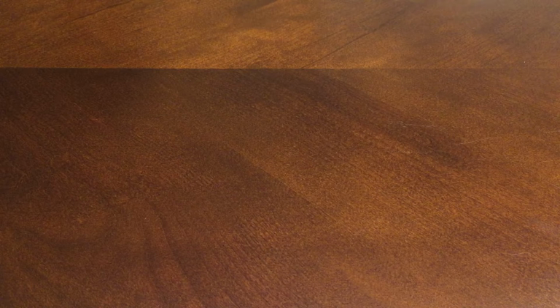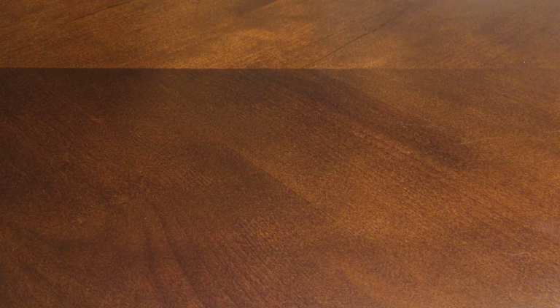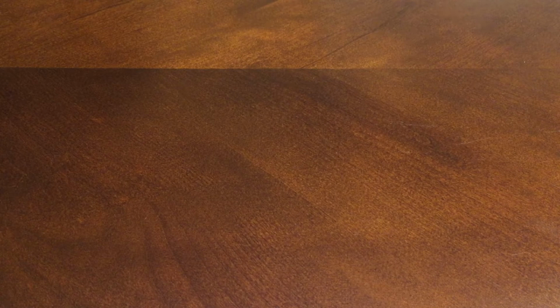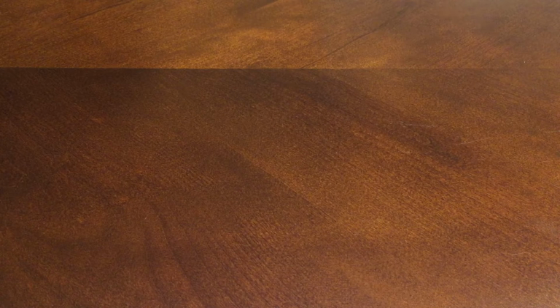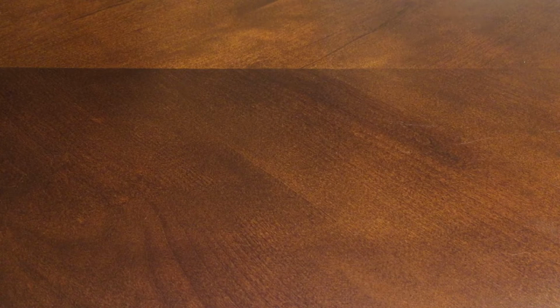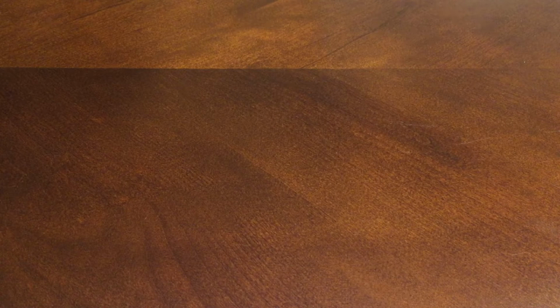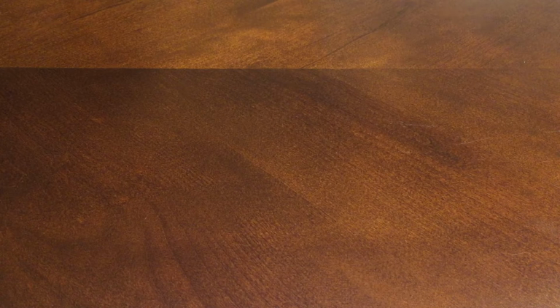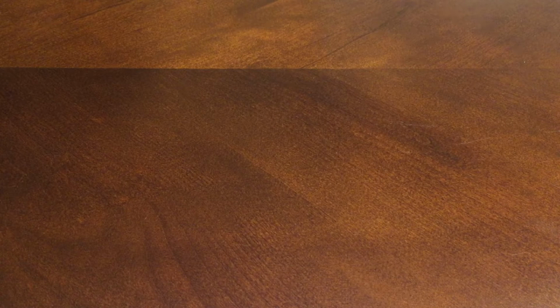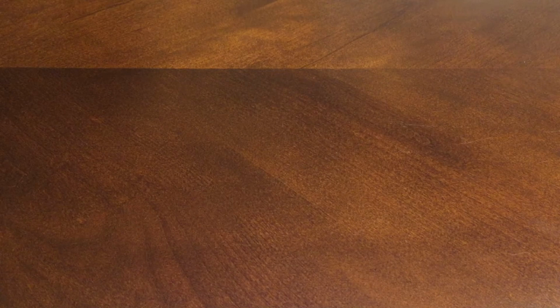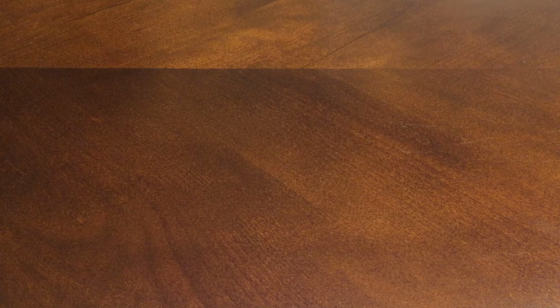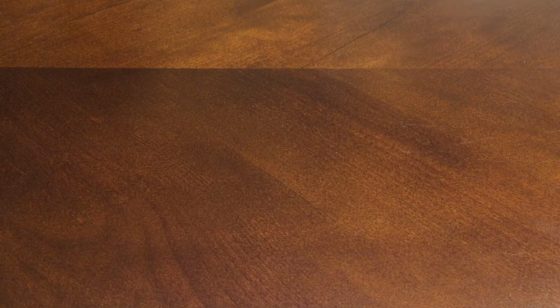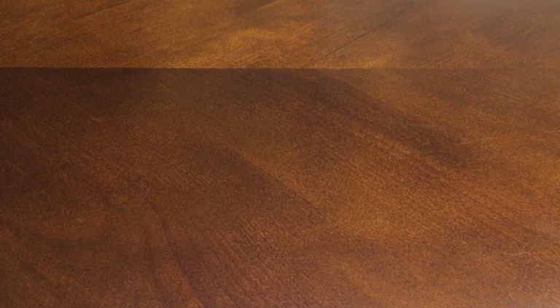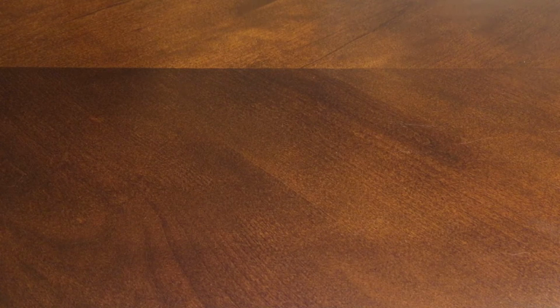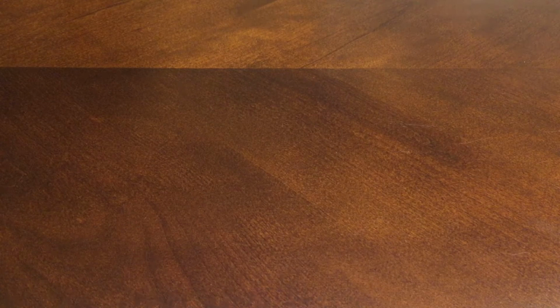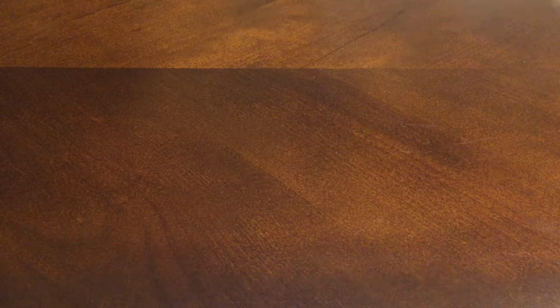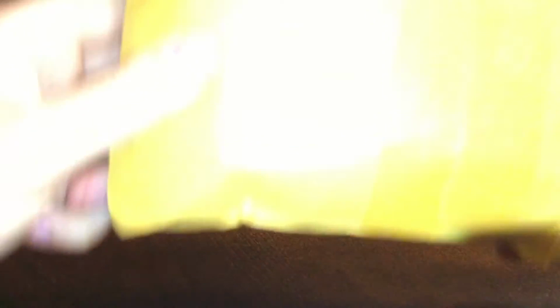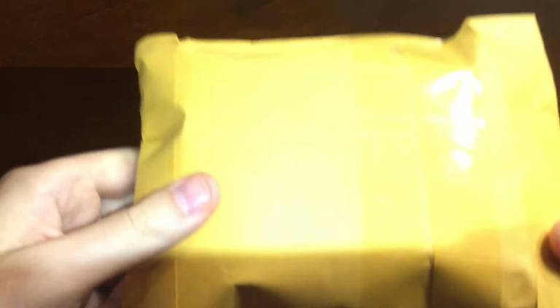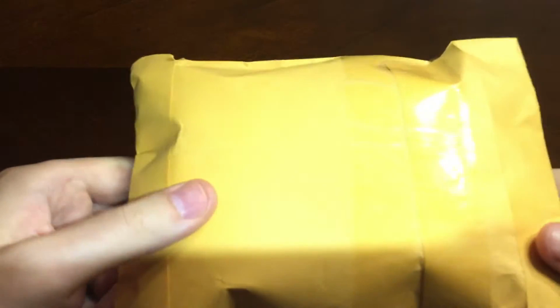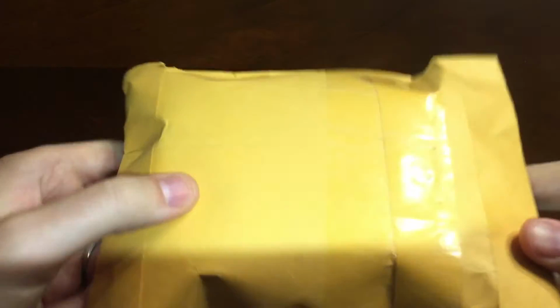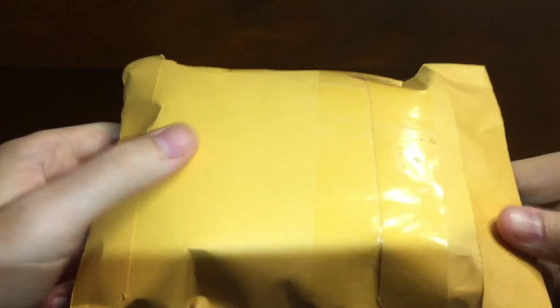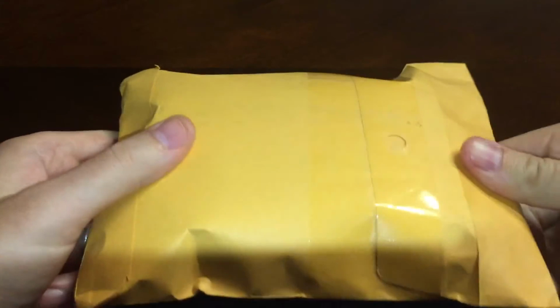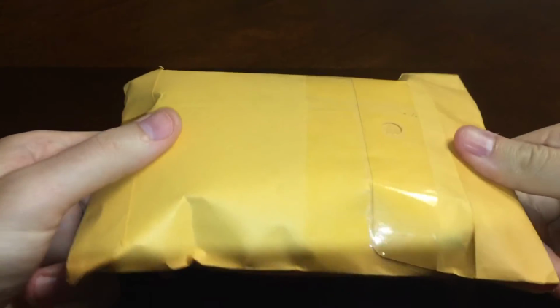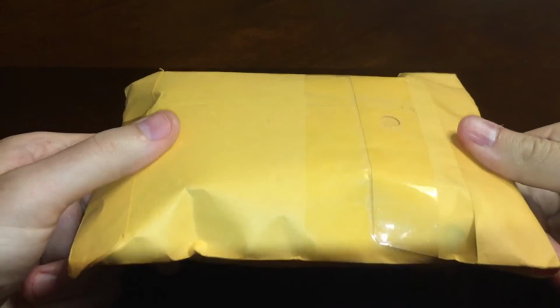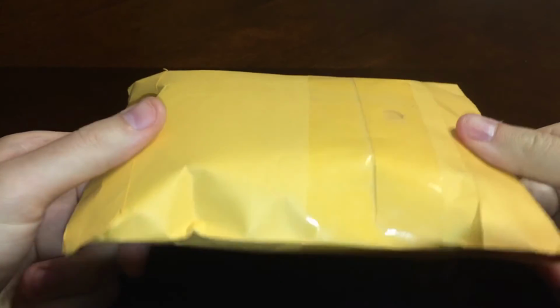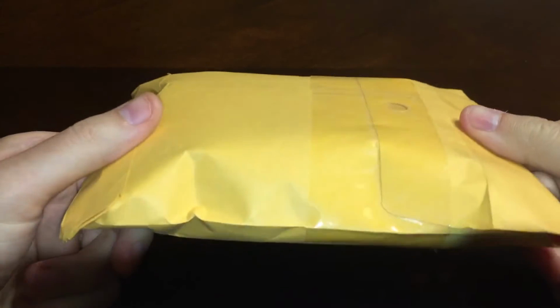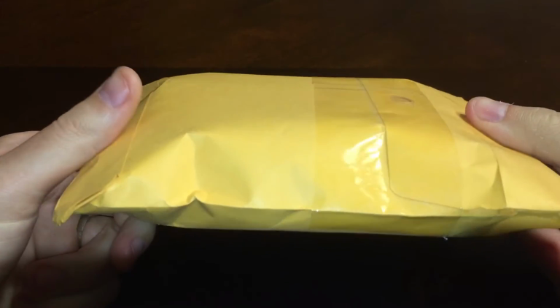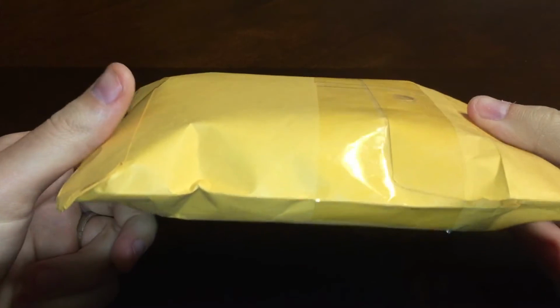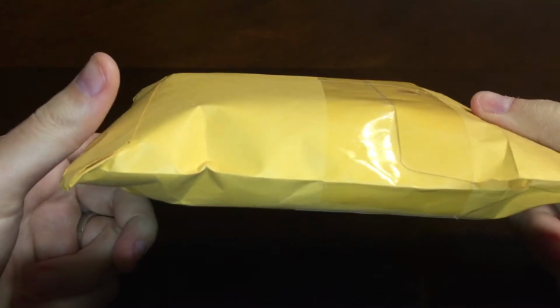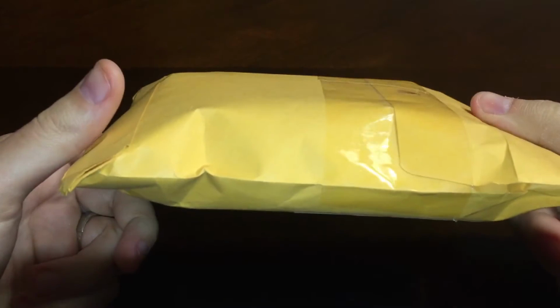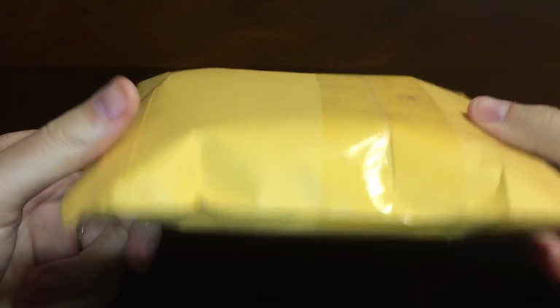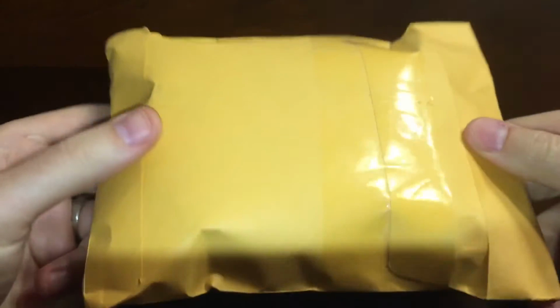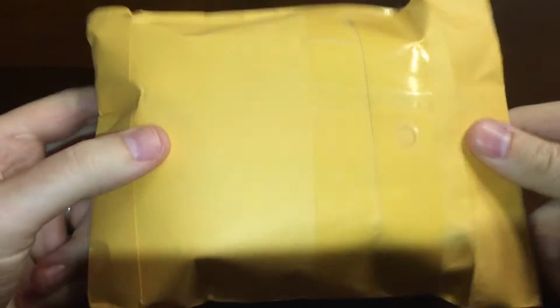So as you can tell by the title, this will be an eBay package unboxing.